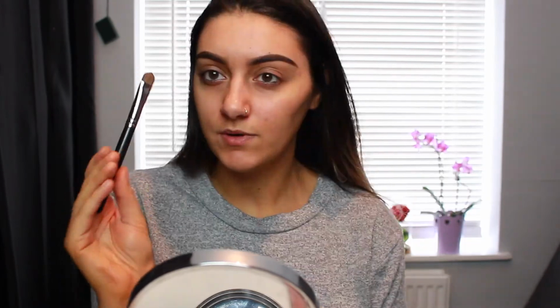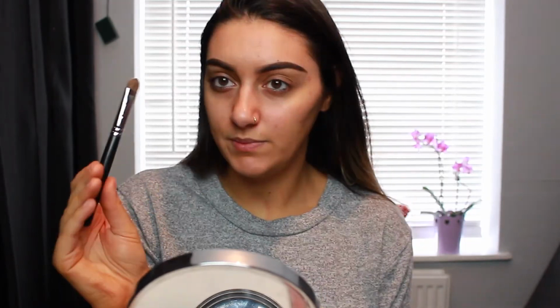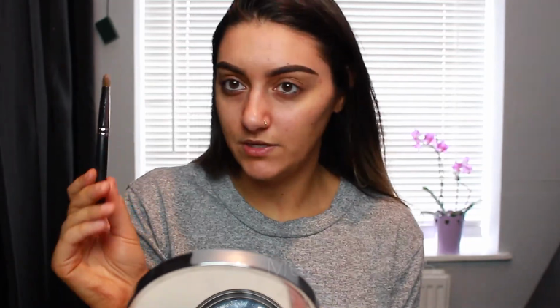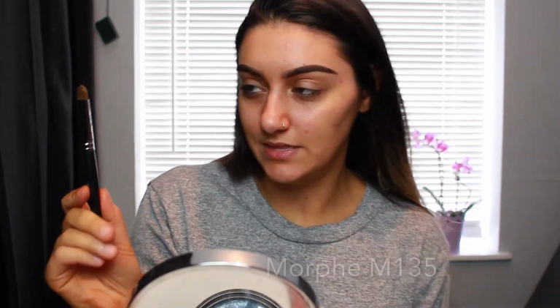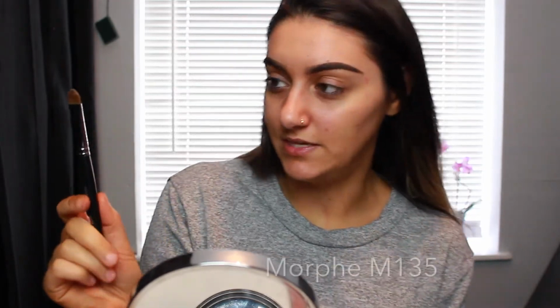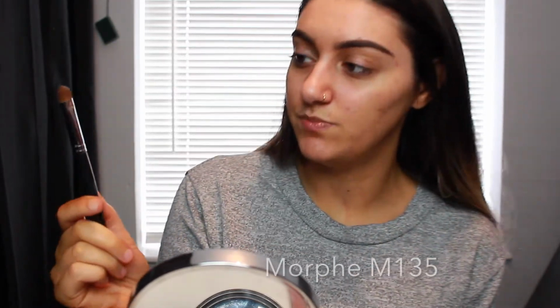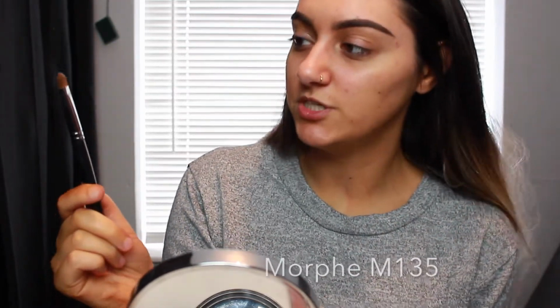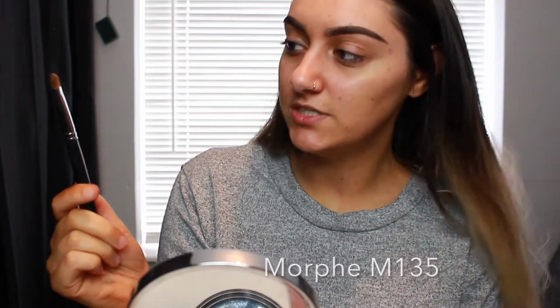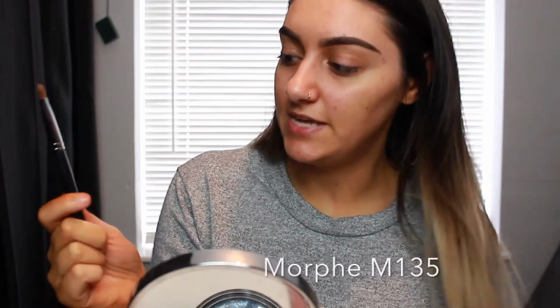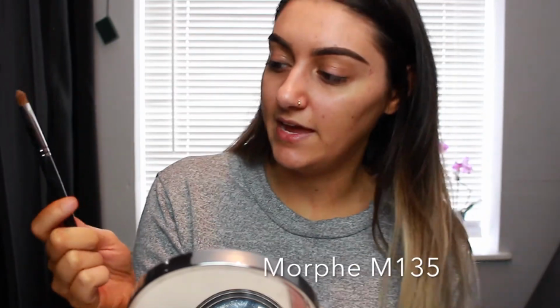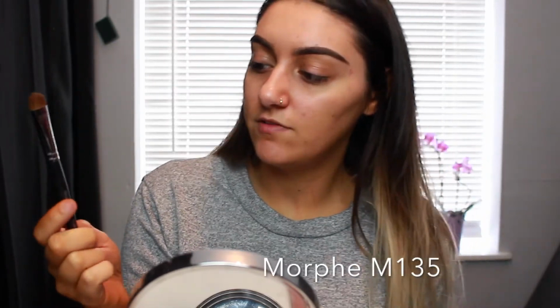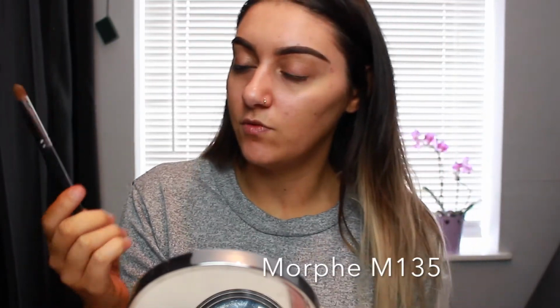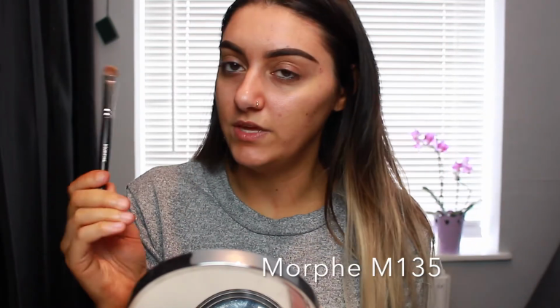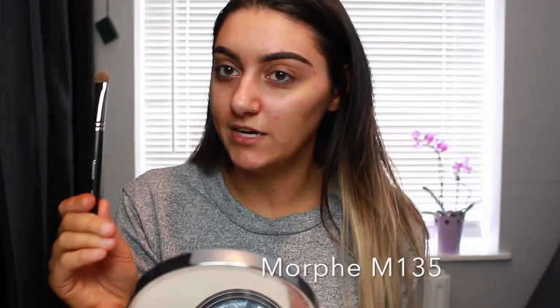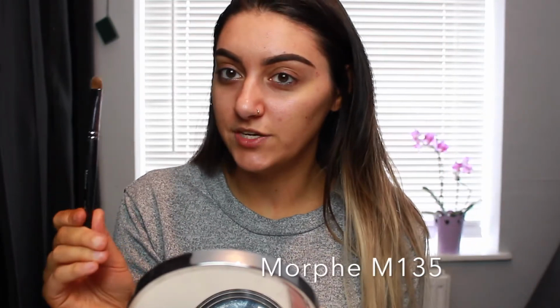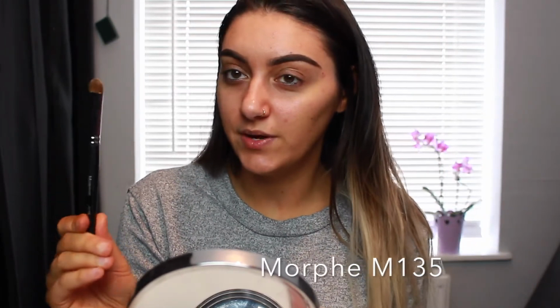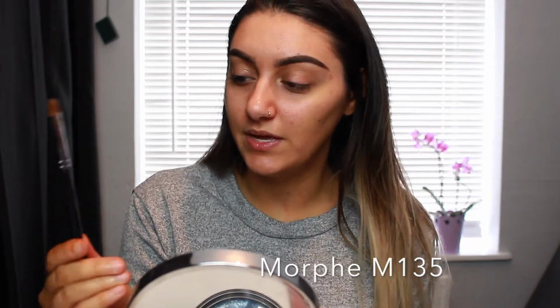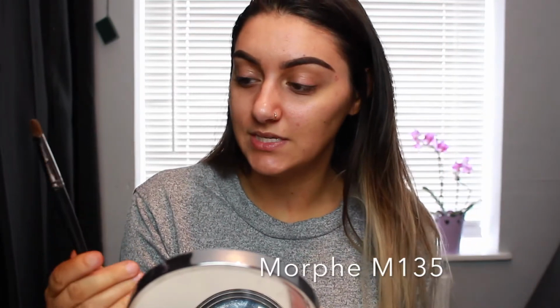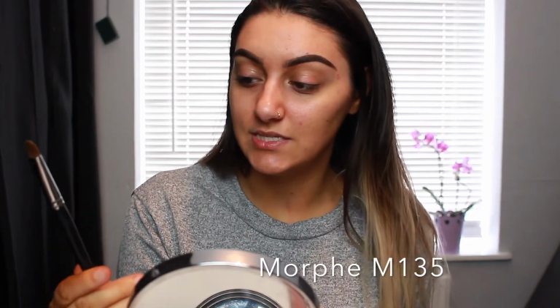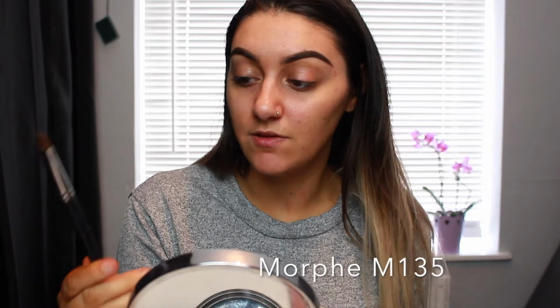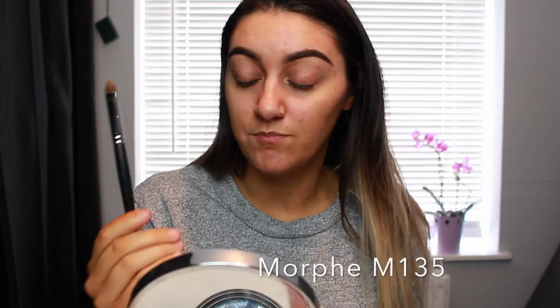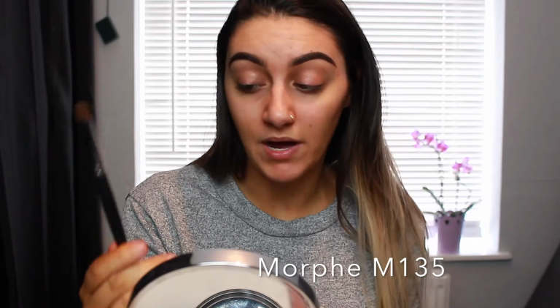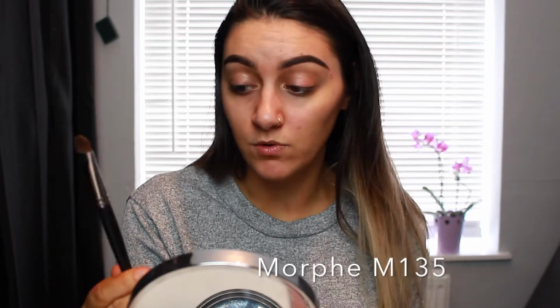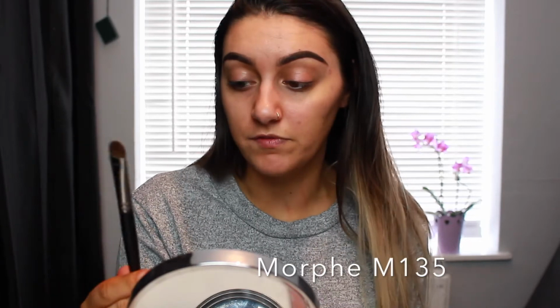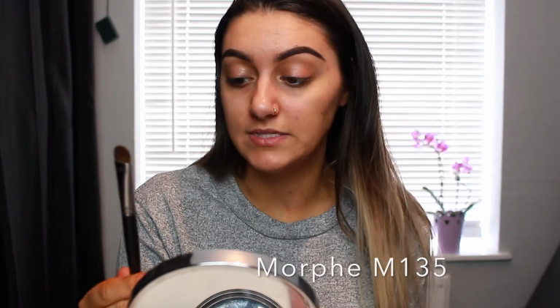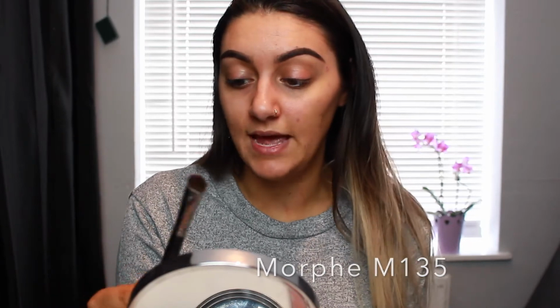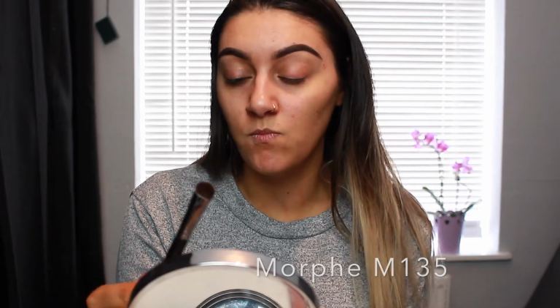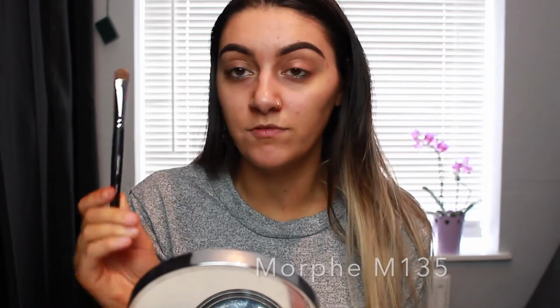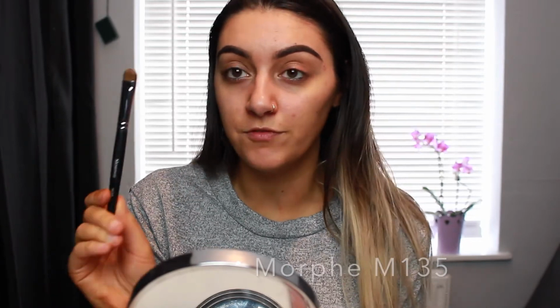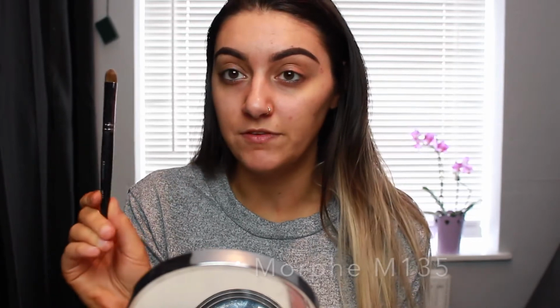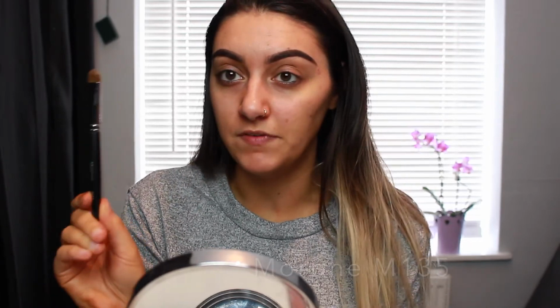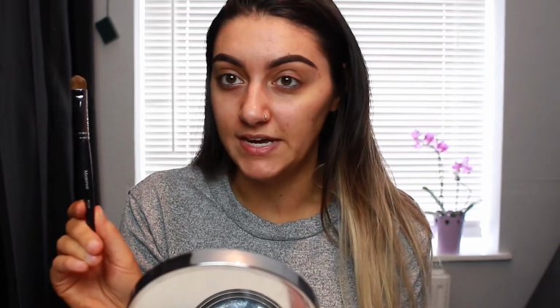I'm going to be using this brush today for the eyeshadow — it's by Morphe, the M135.